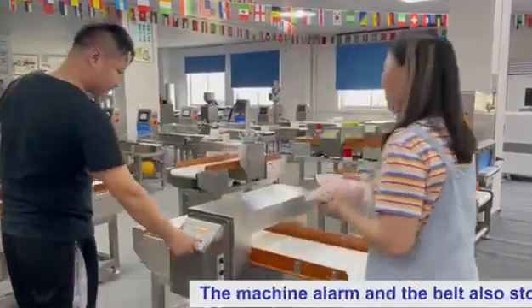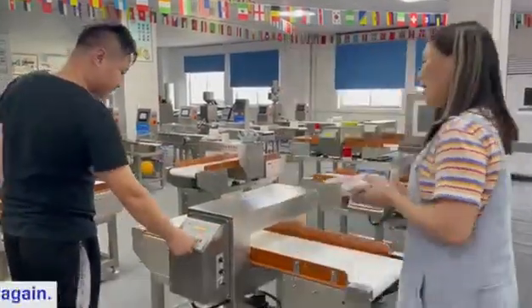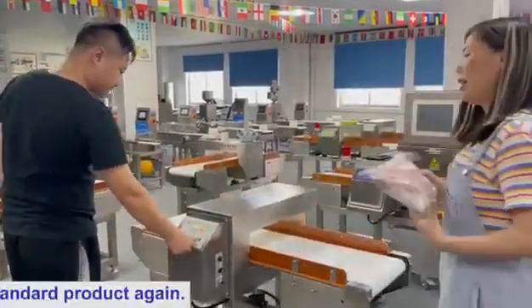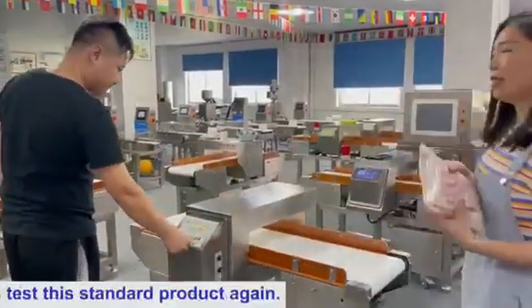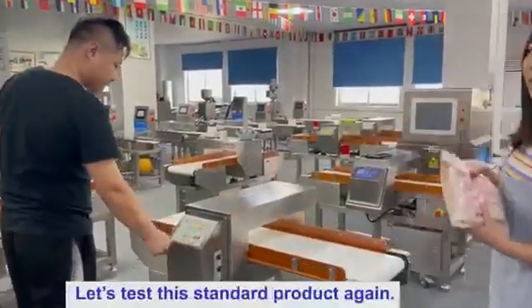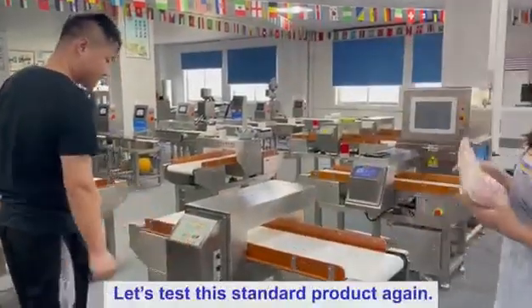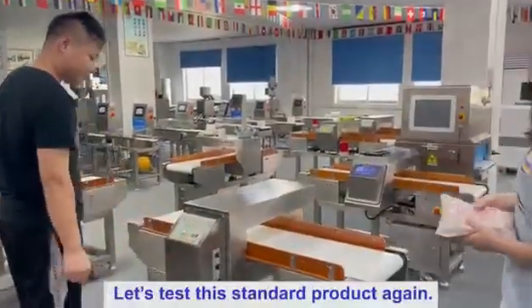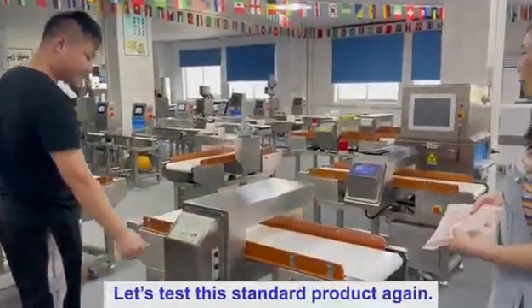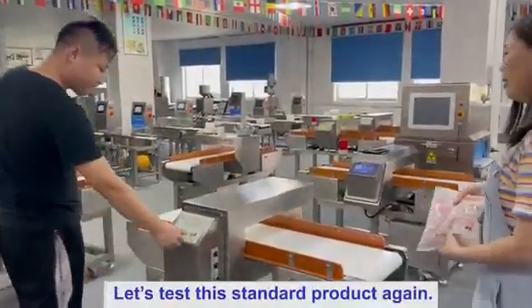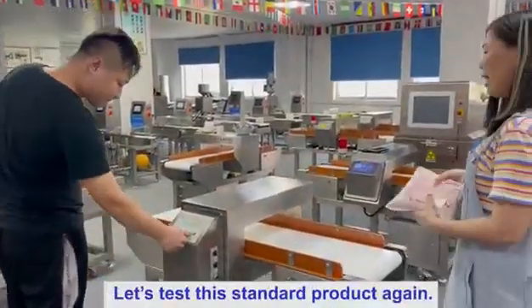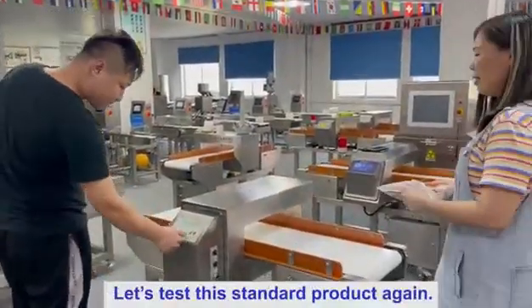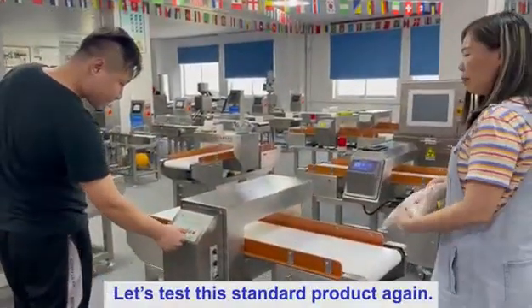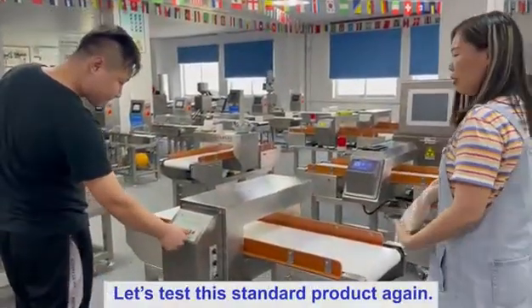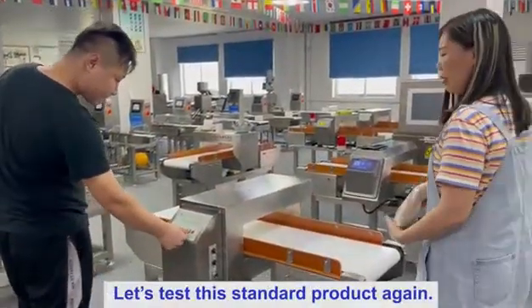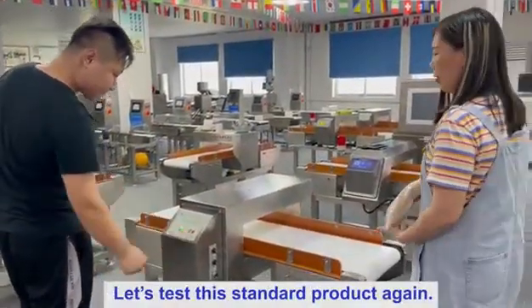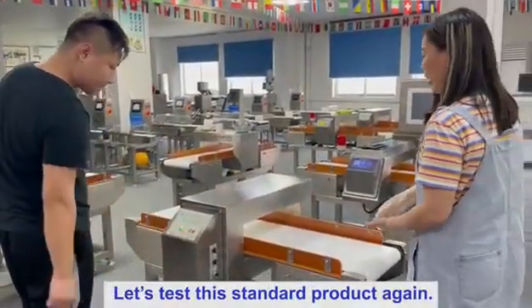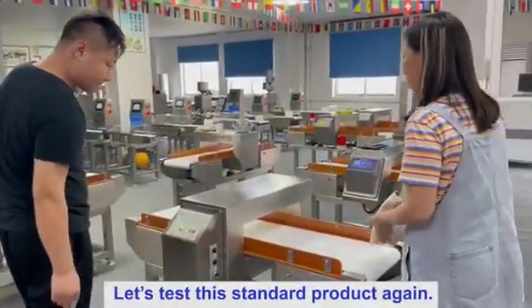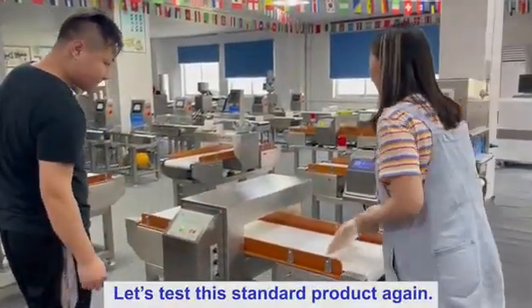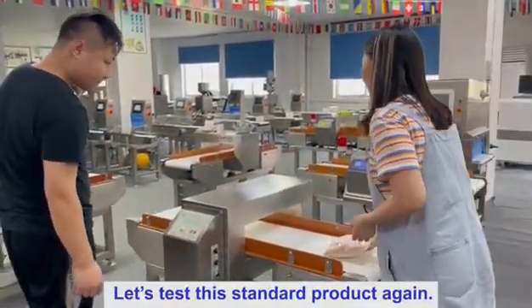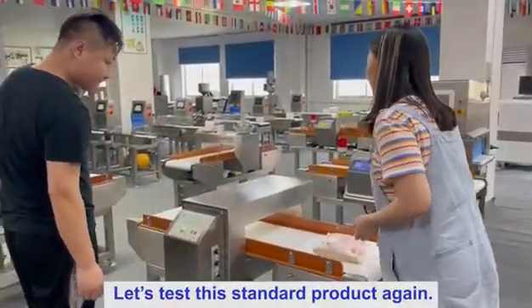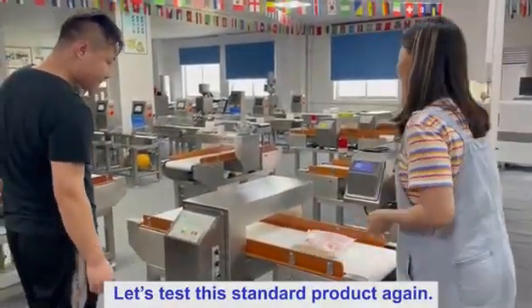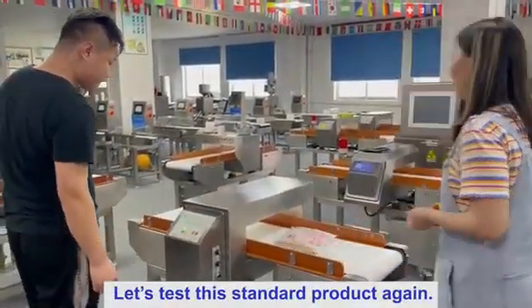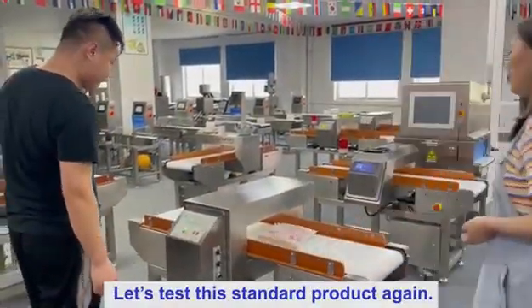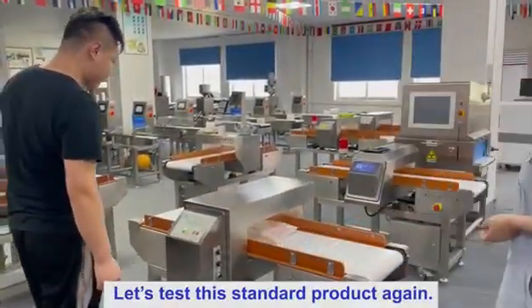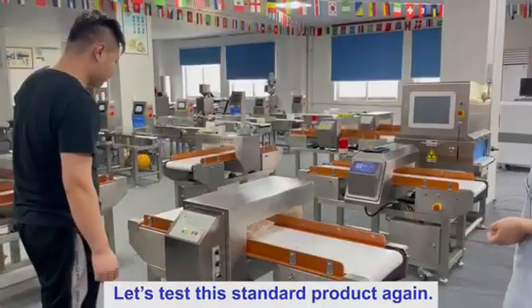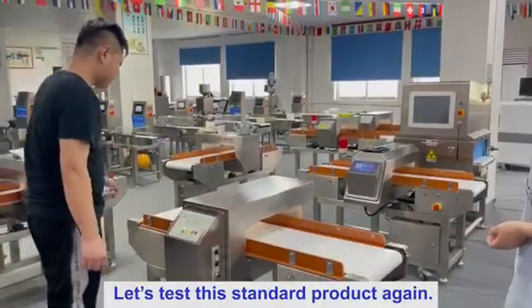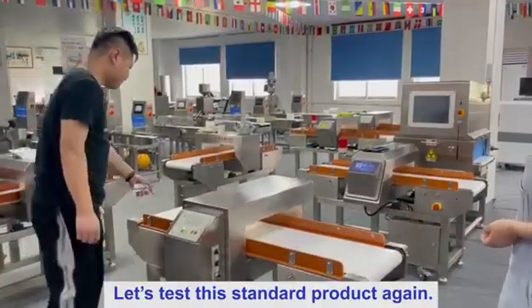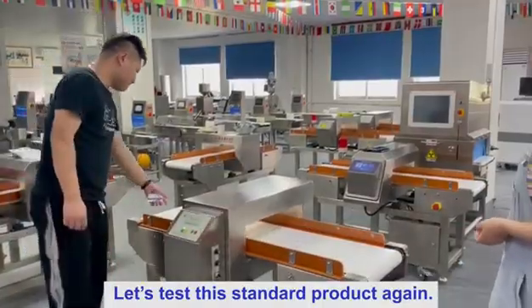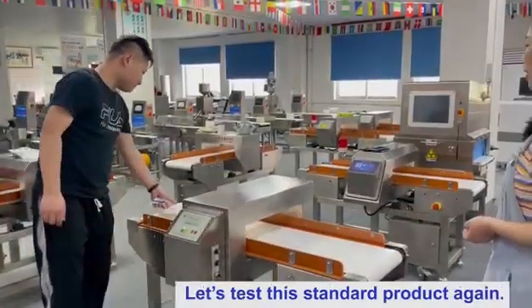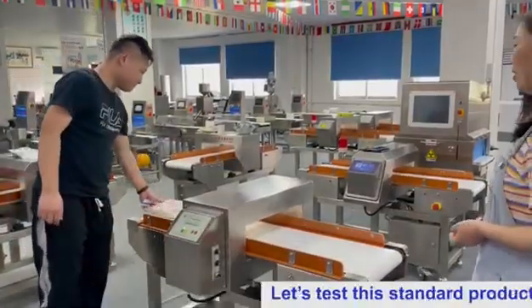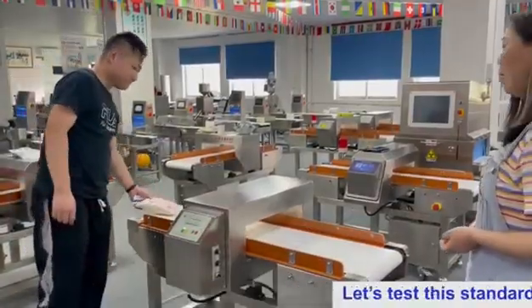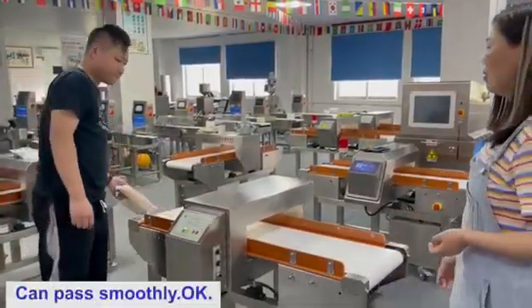Let's test the stand up and the arrow down again. You can pass.